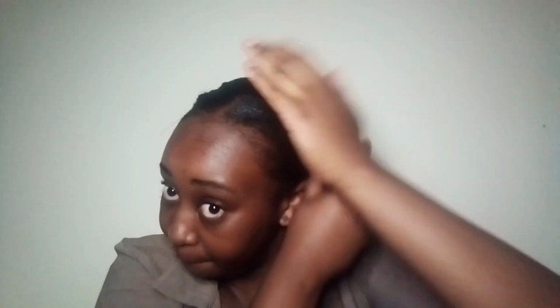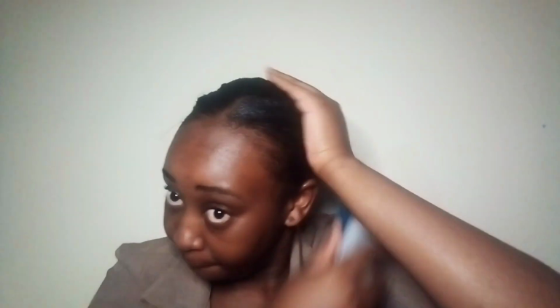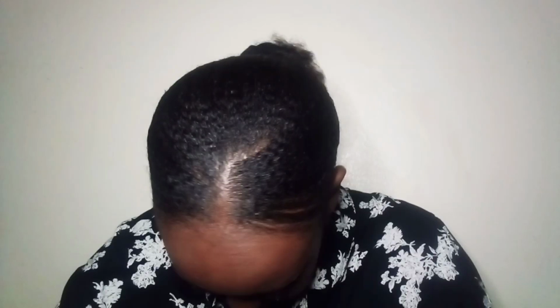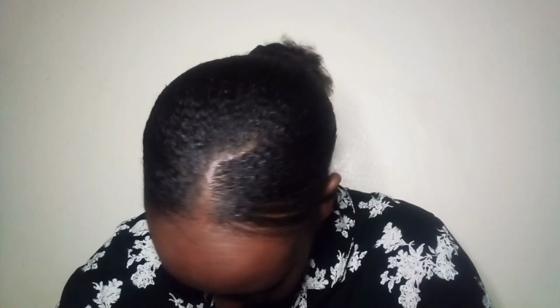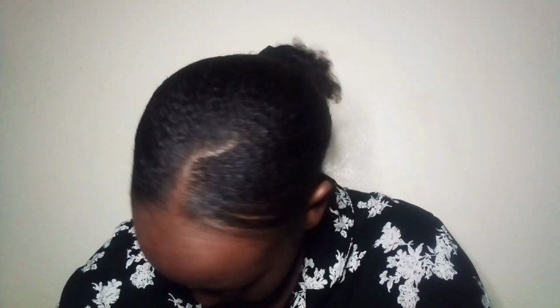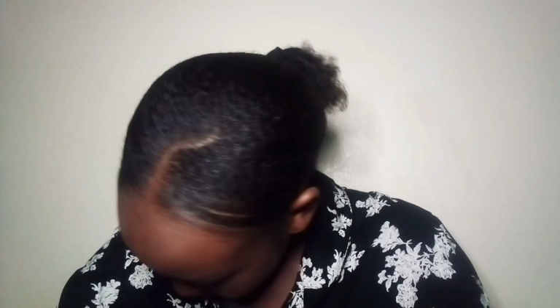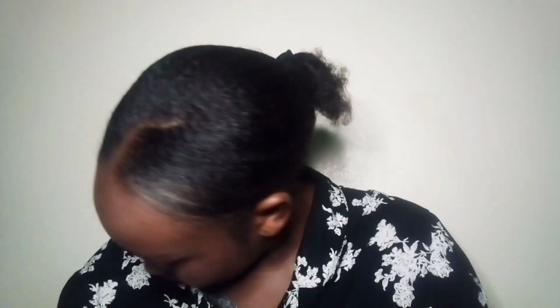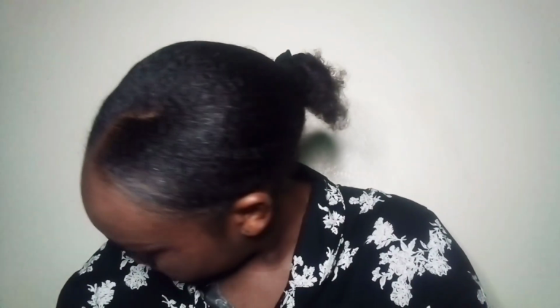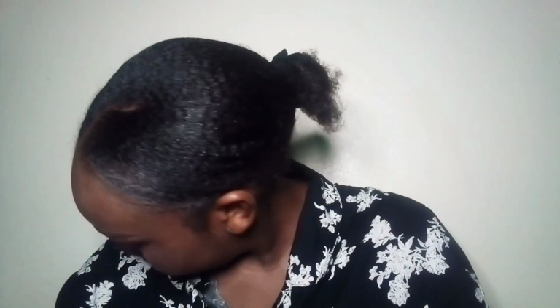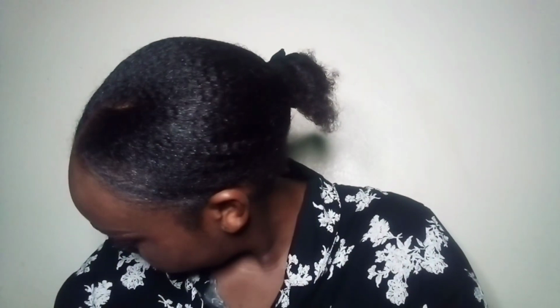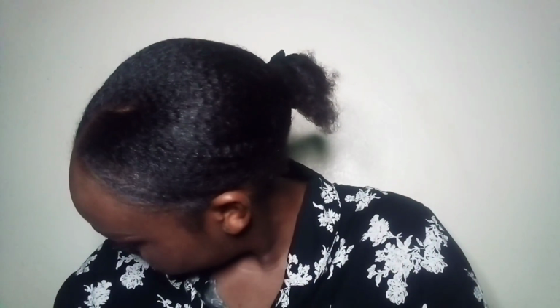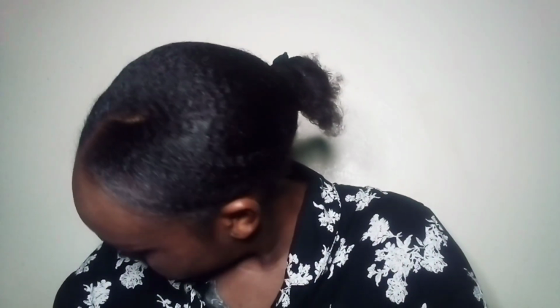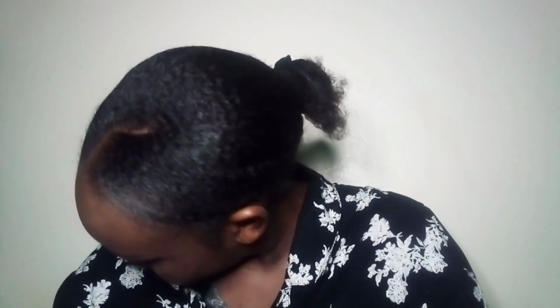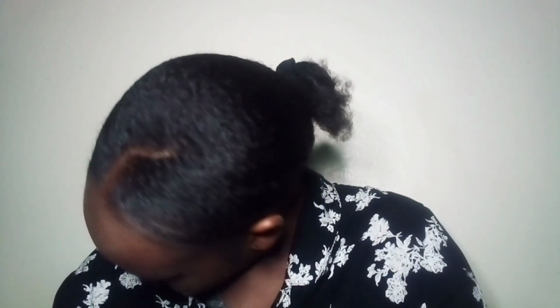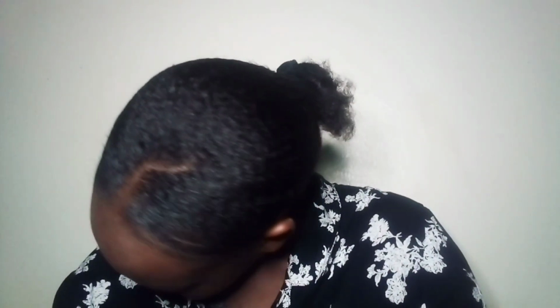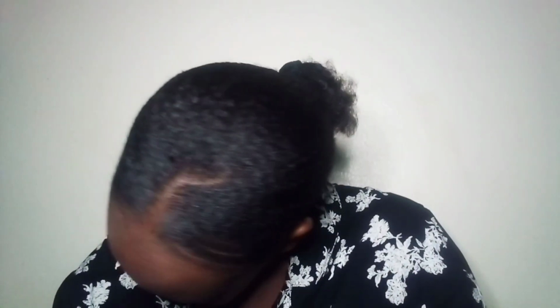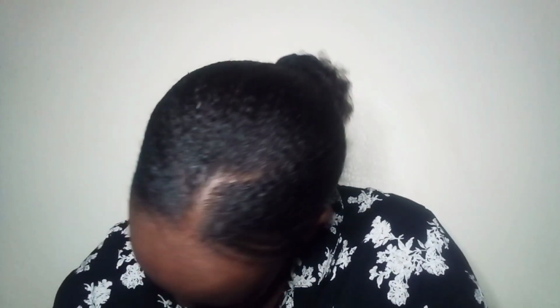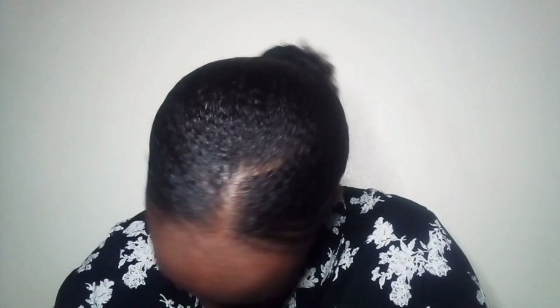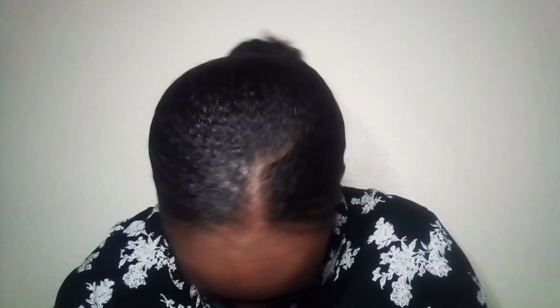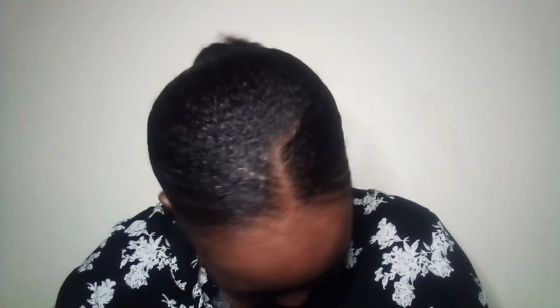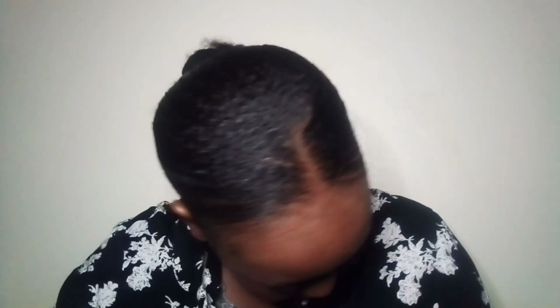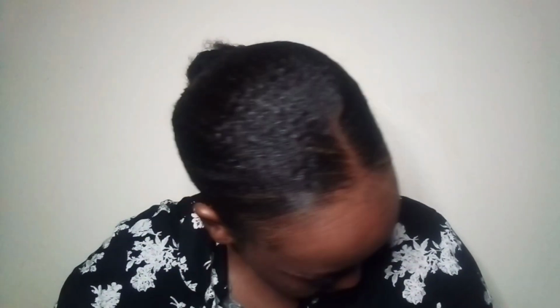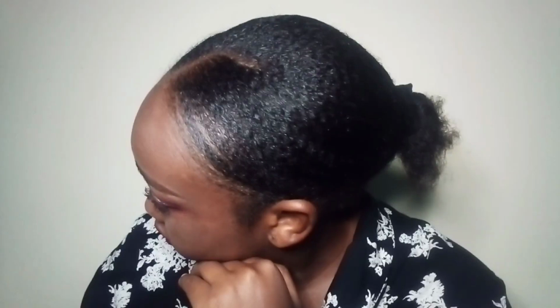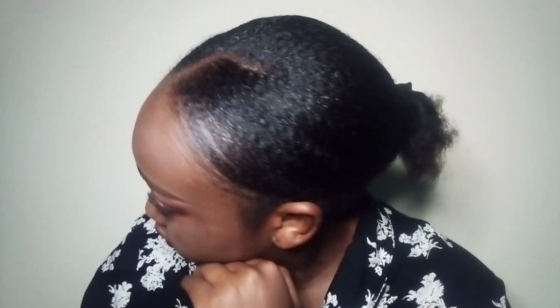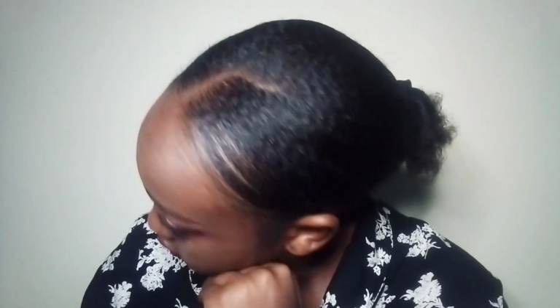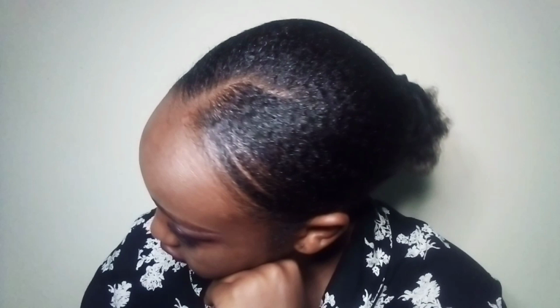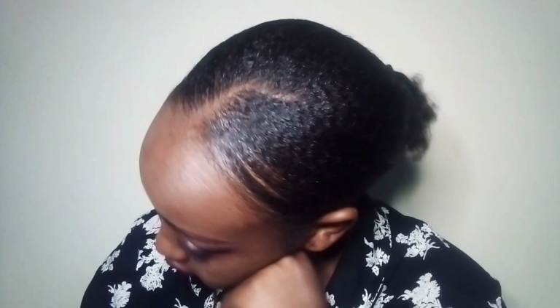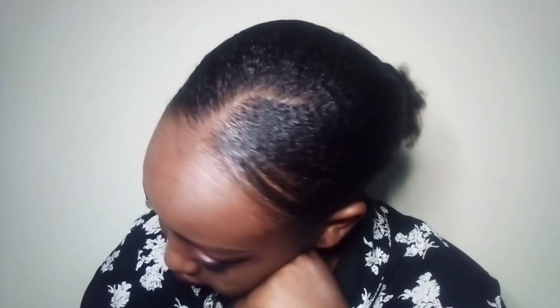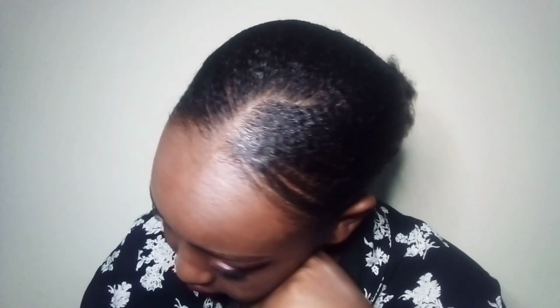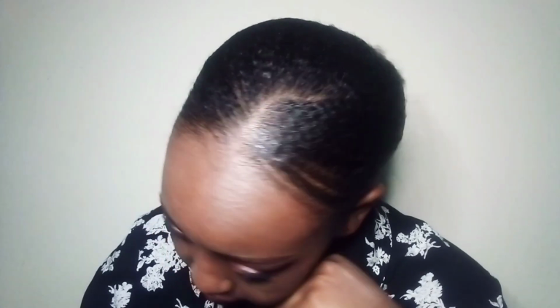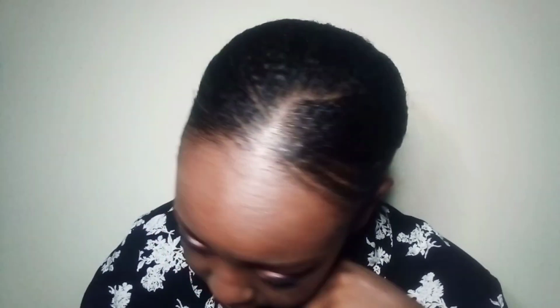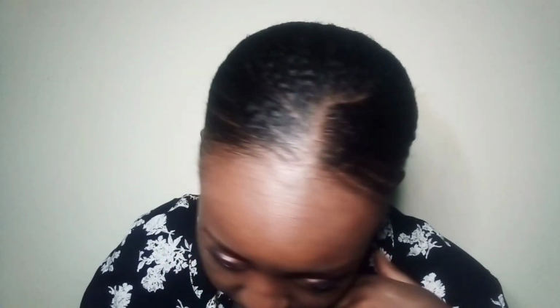So this is a few hours later — look at how that hair is laid. It is laid for the gods.